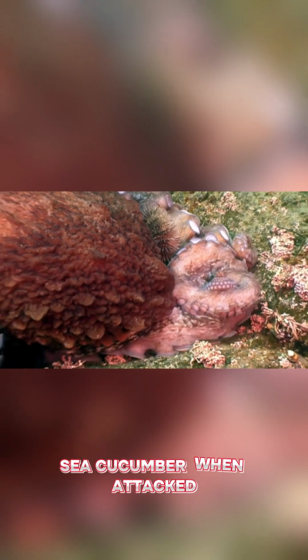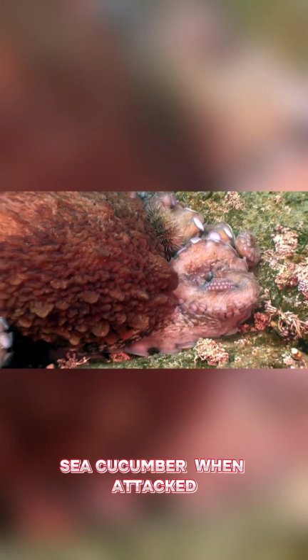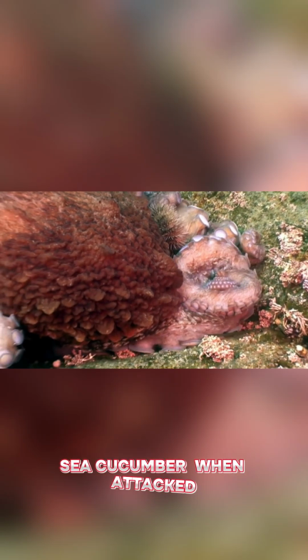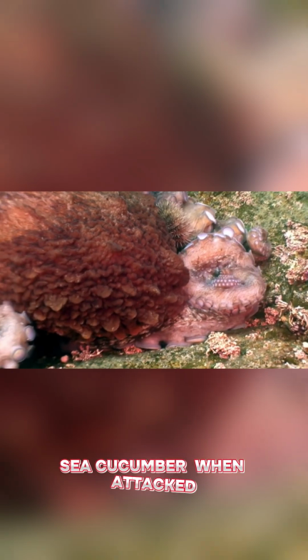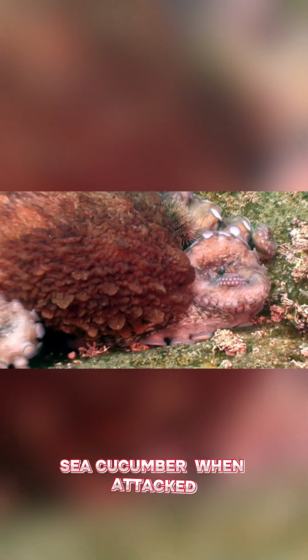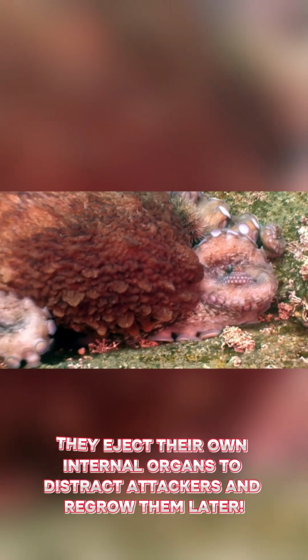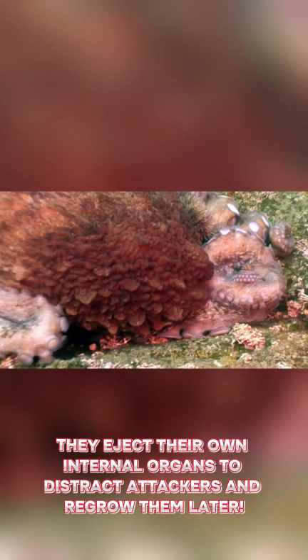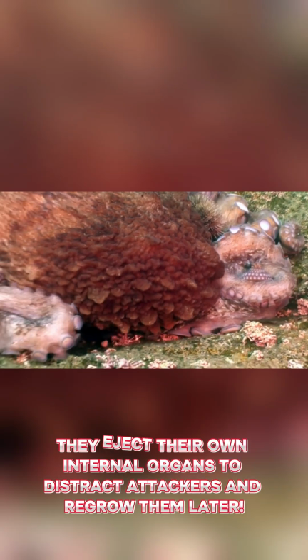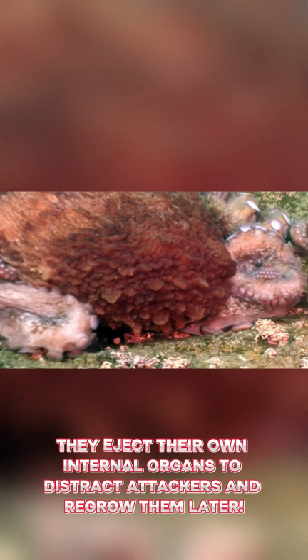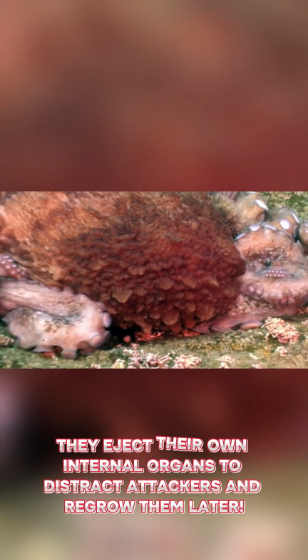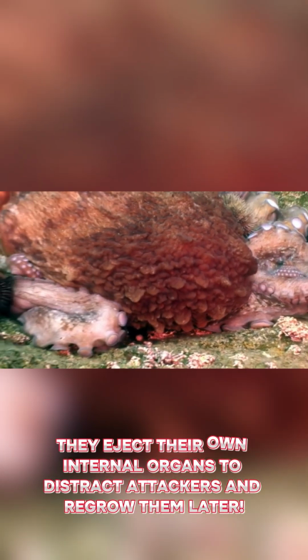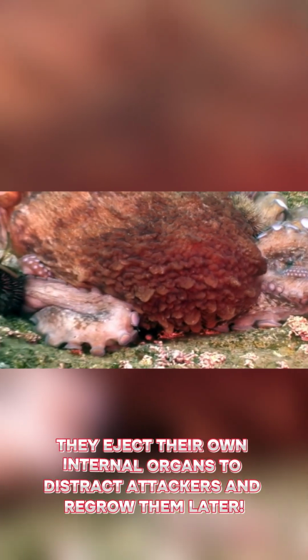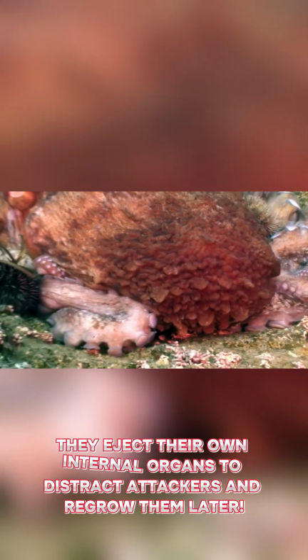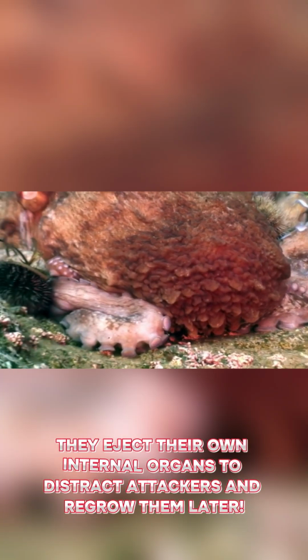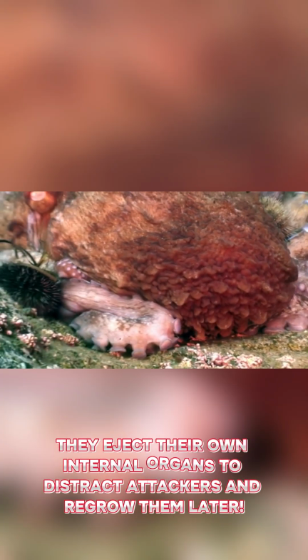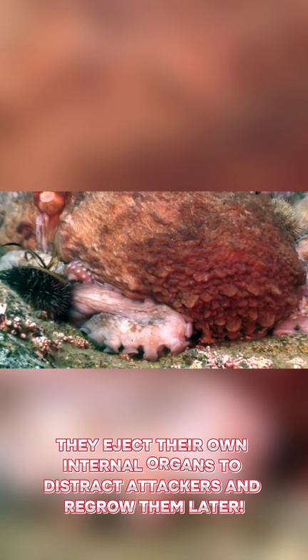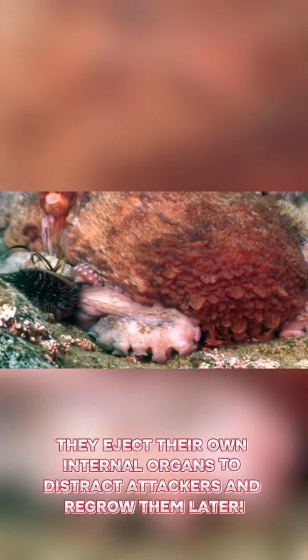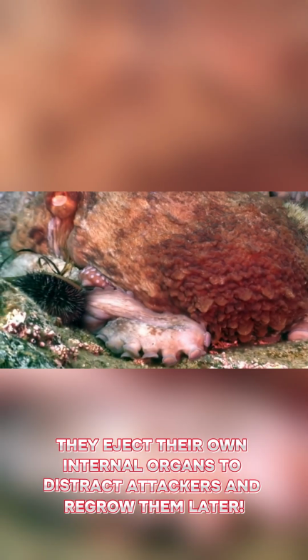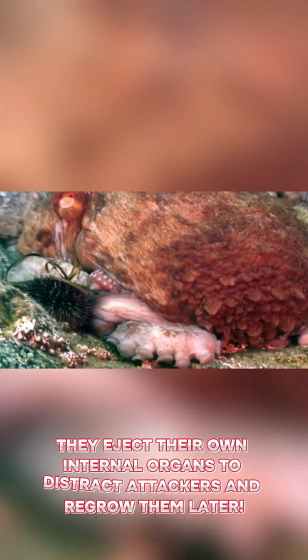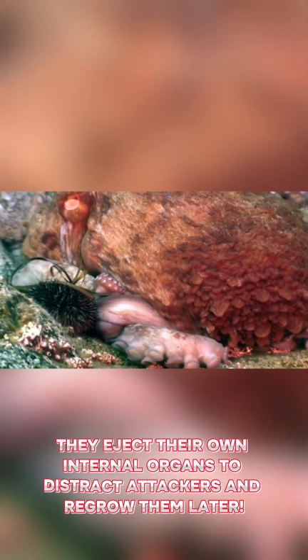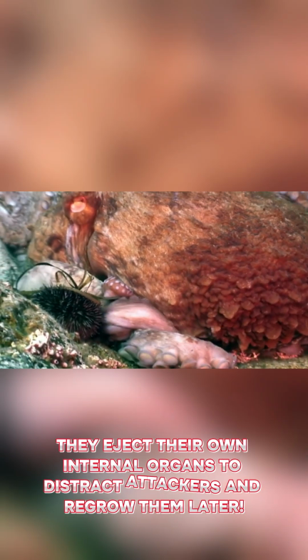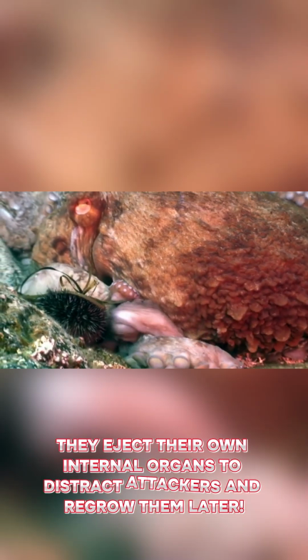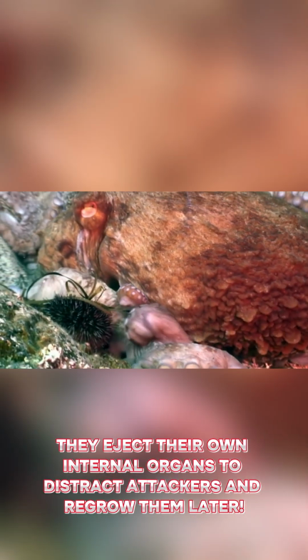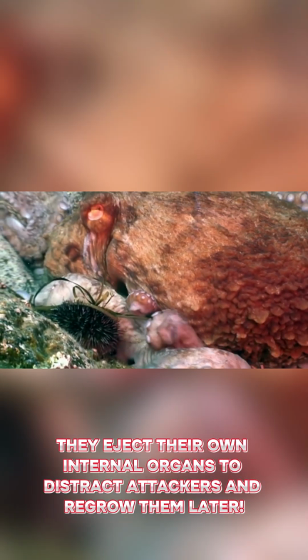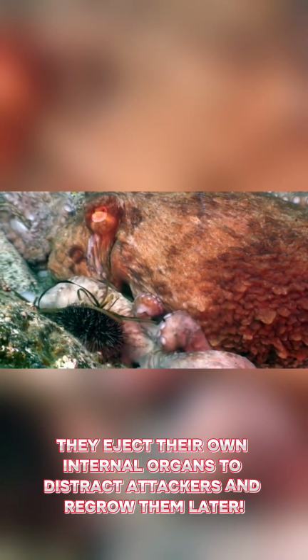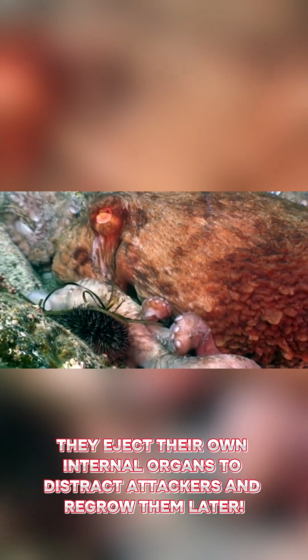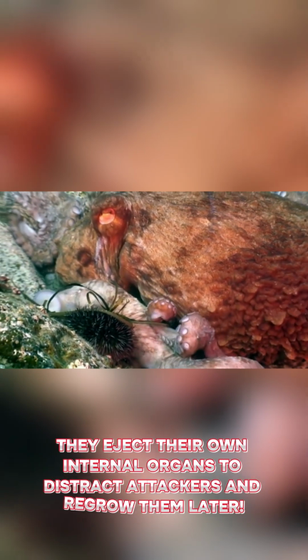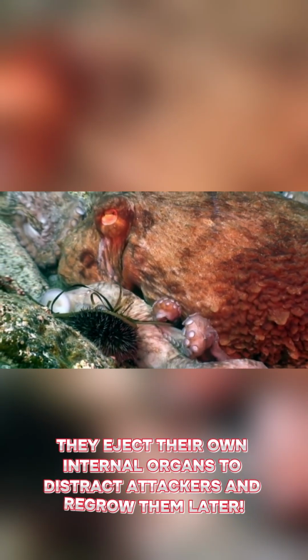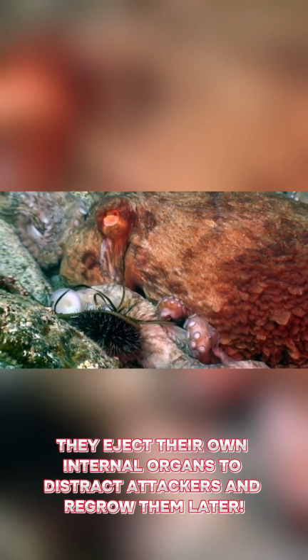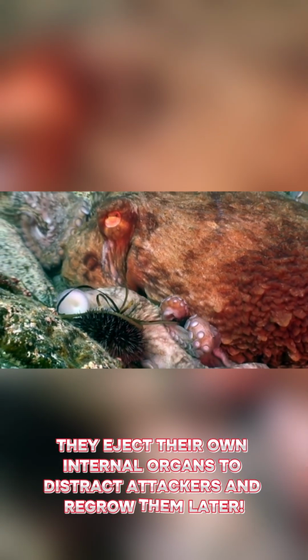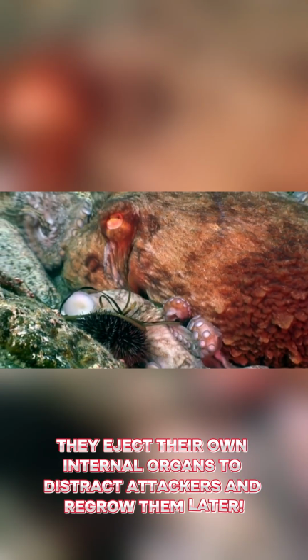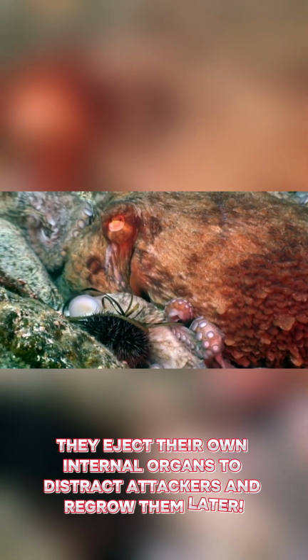Sea Cucumber. When attacked, they eject their own internal organs to distract attackers and regrow them later.